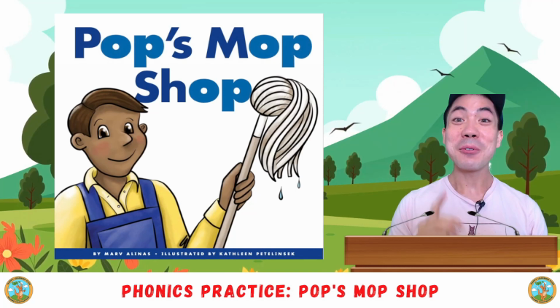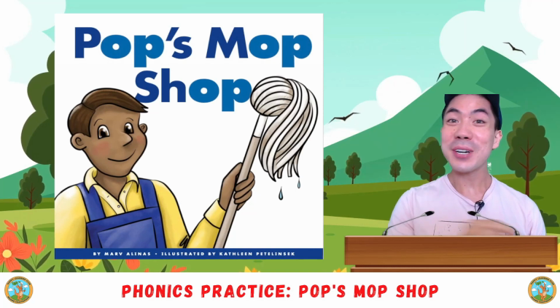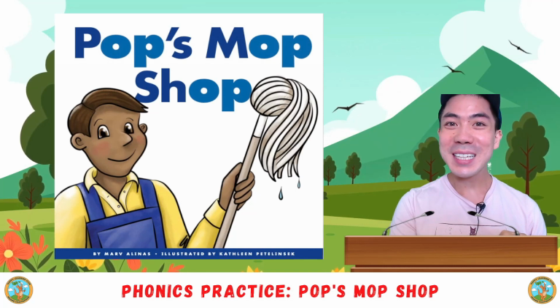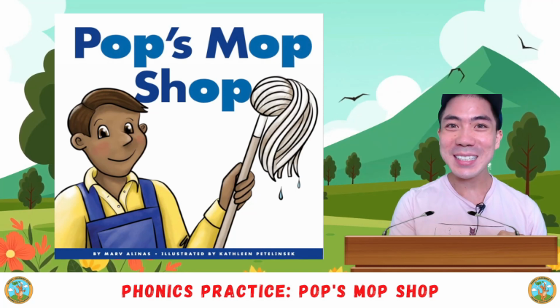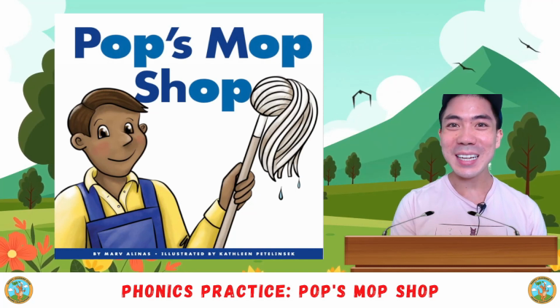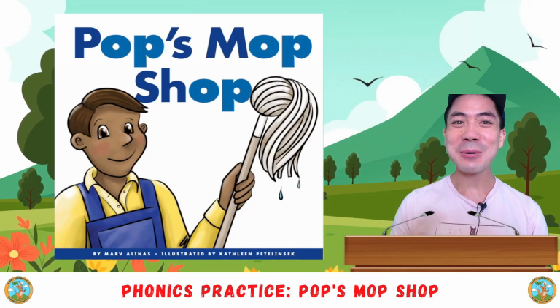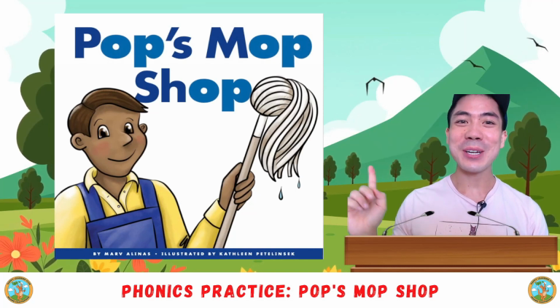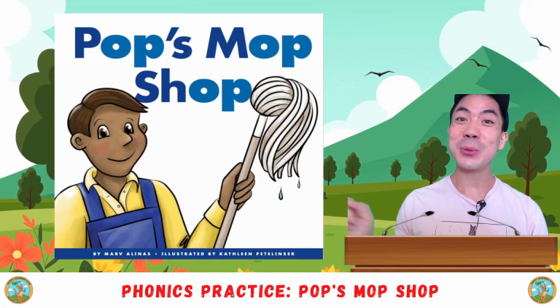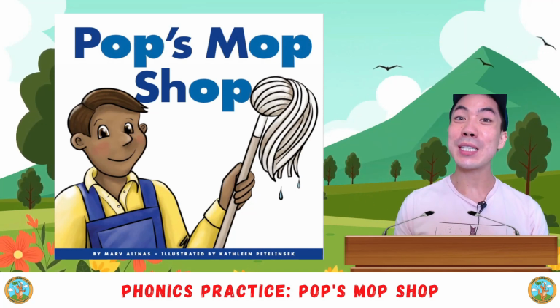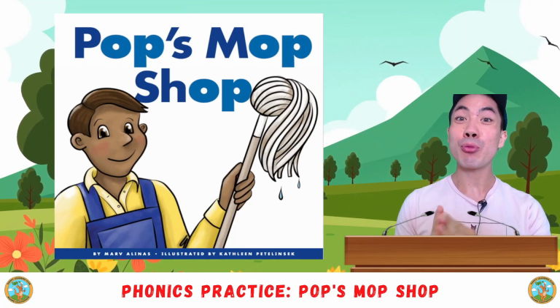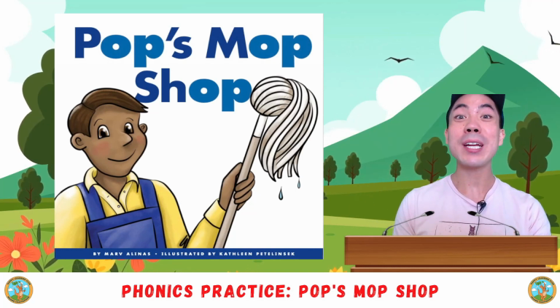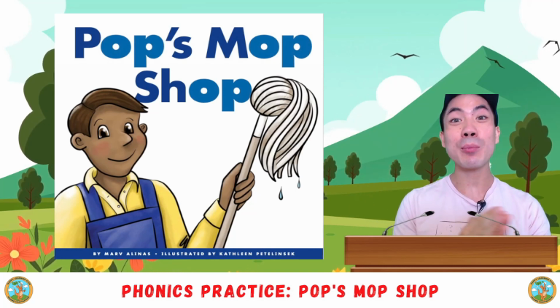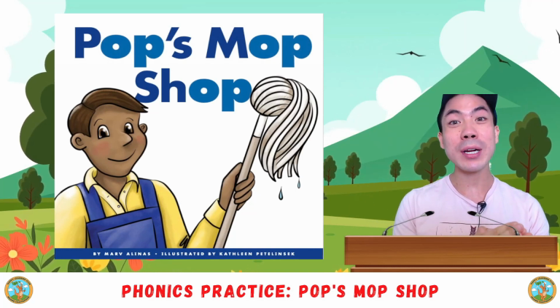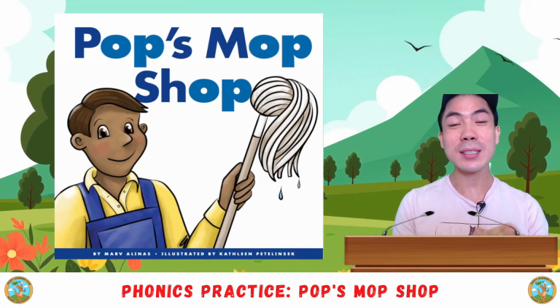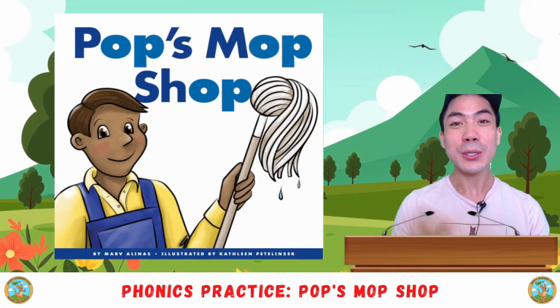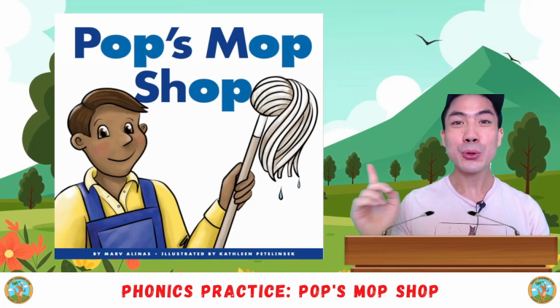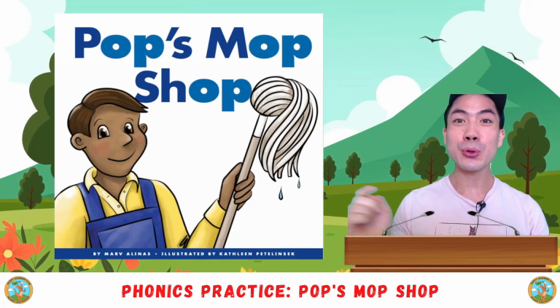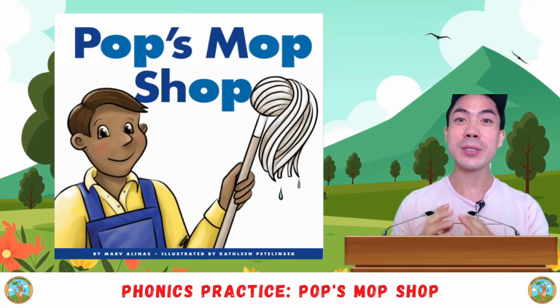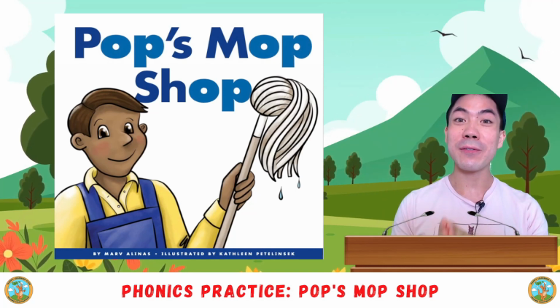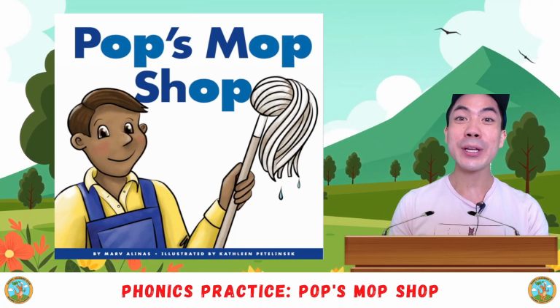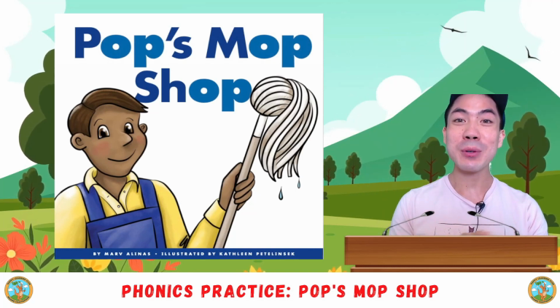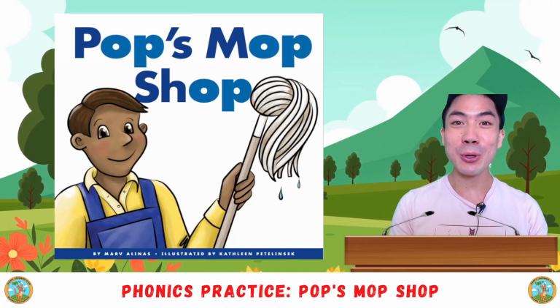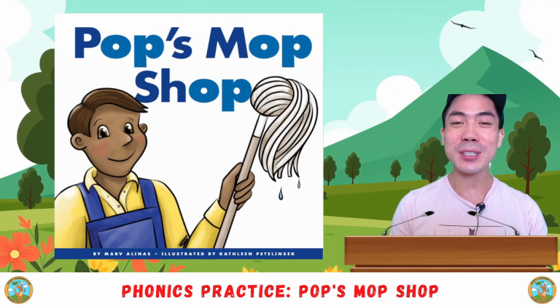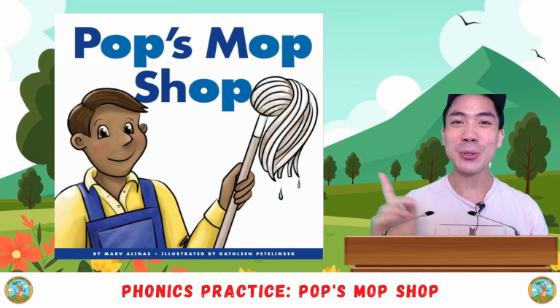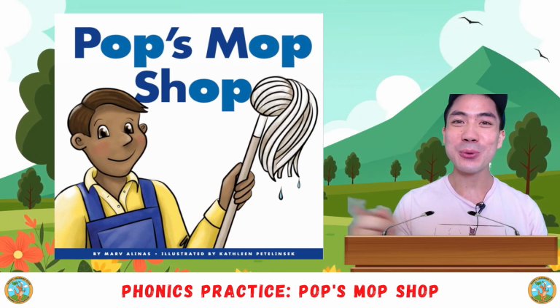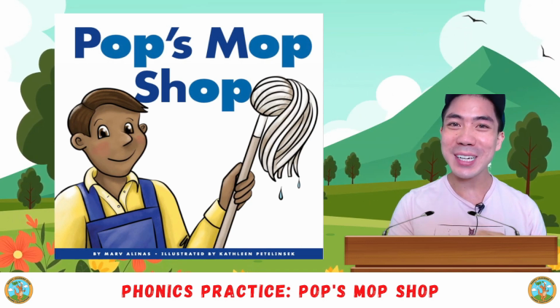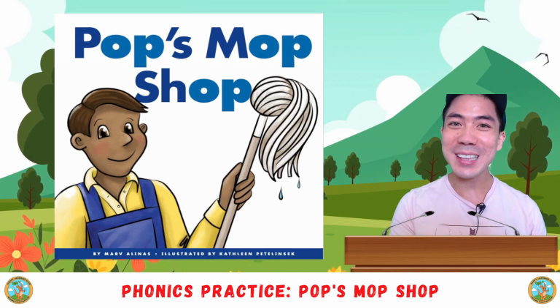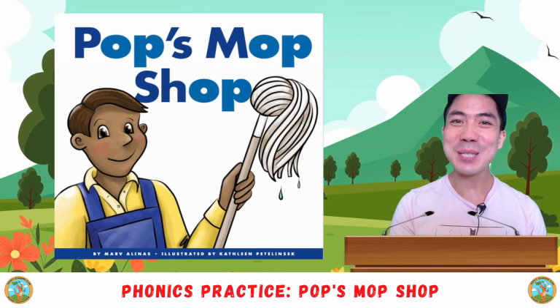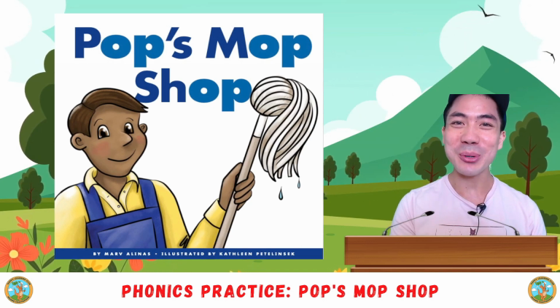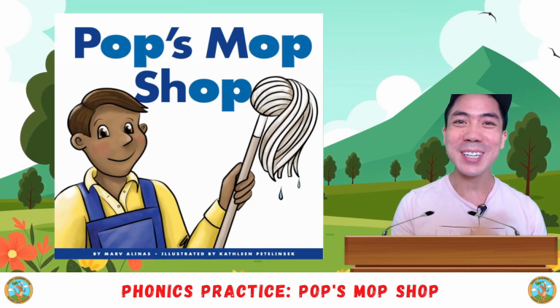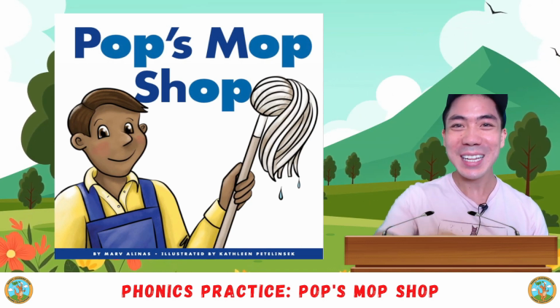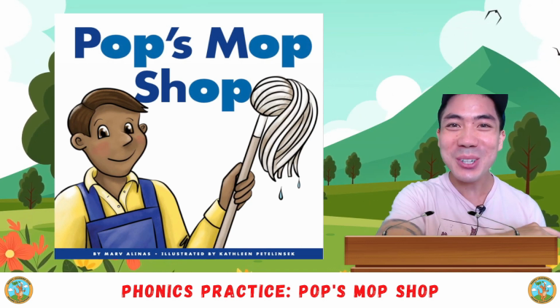For phonics class today, we are doing some reading practice to use the phonics we've learnt to read this book. Let's go!